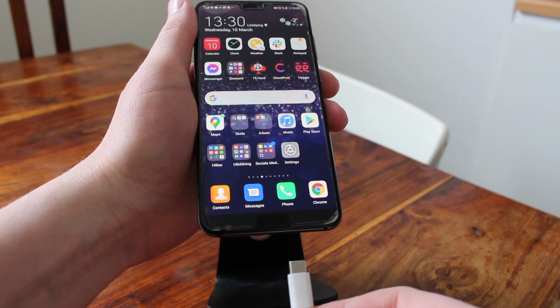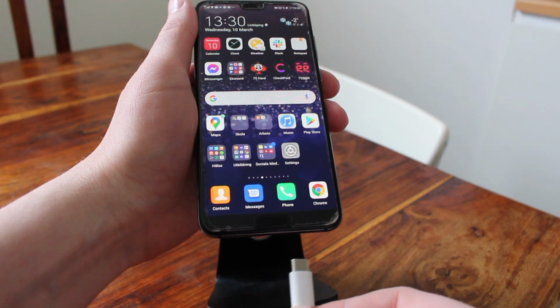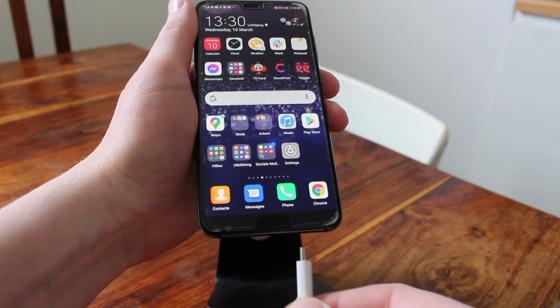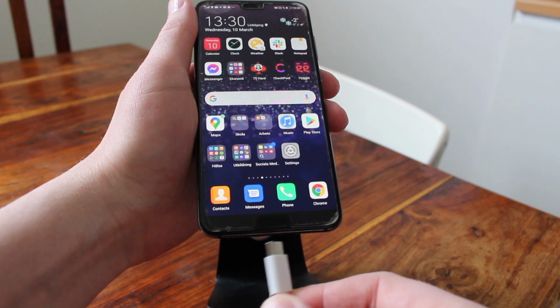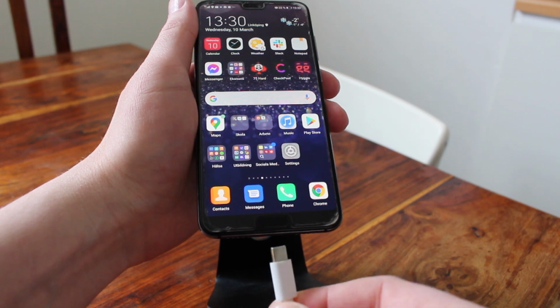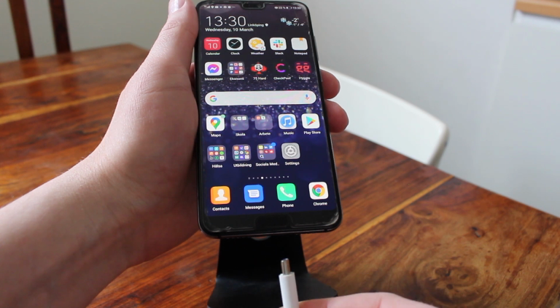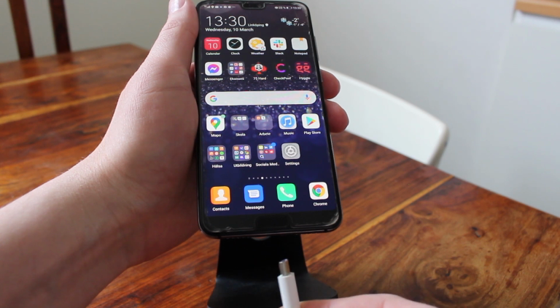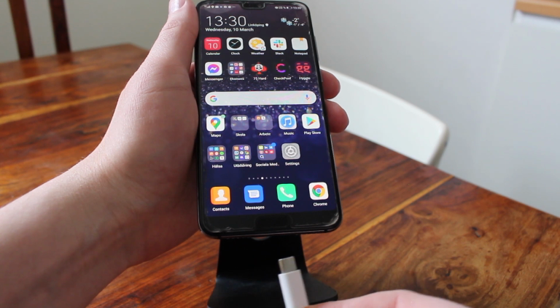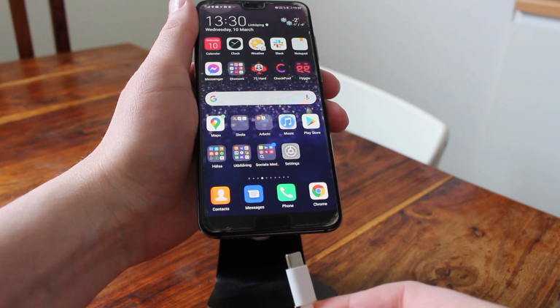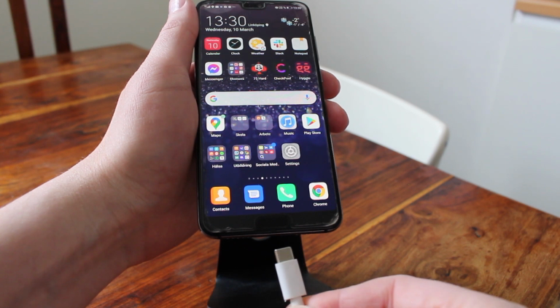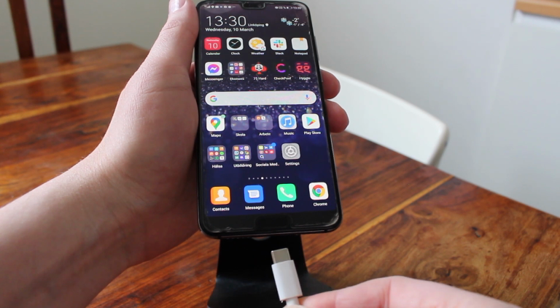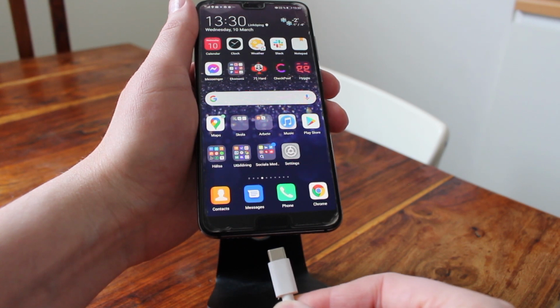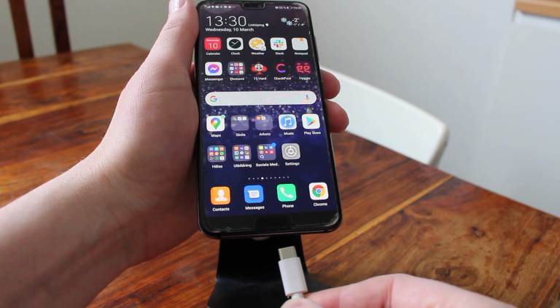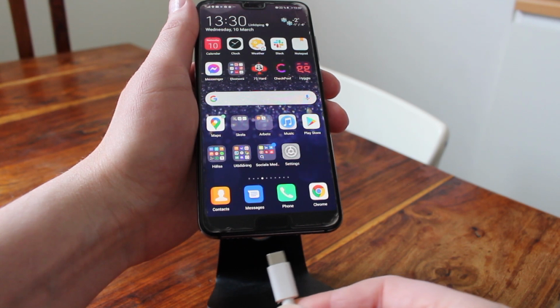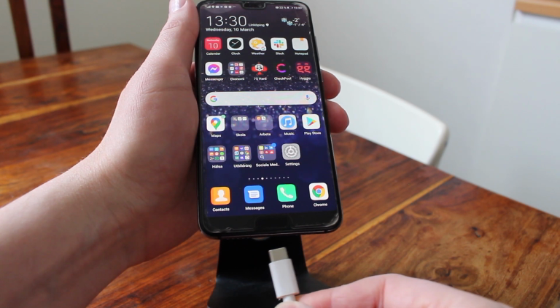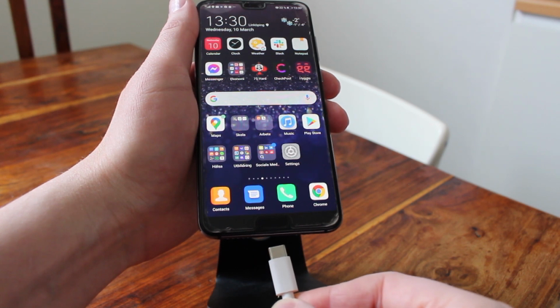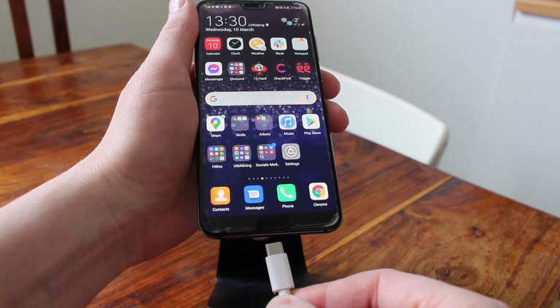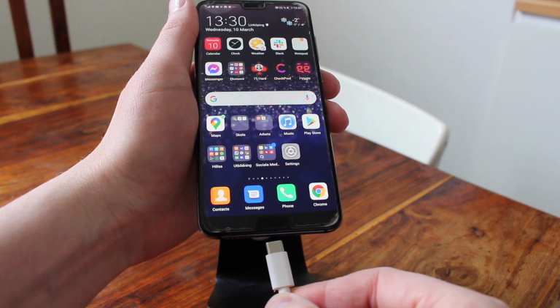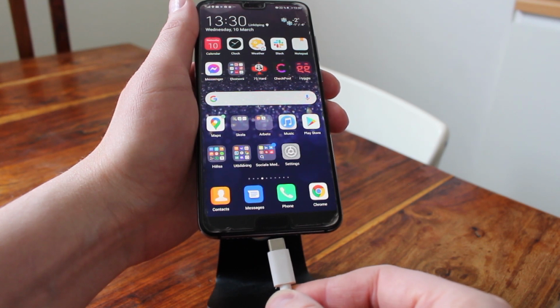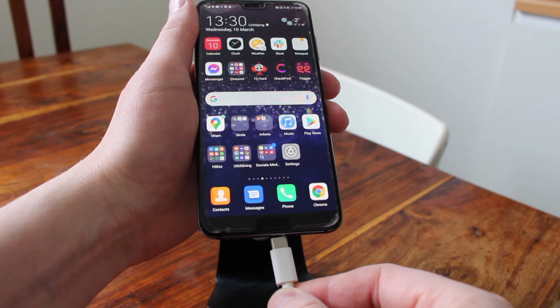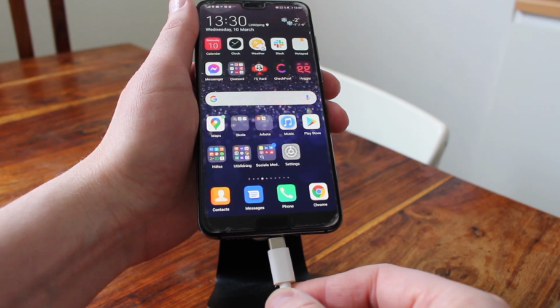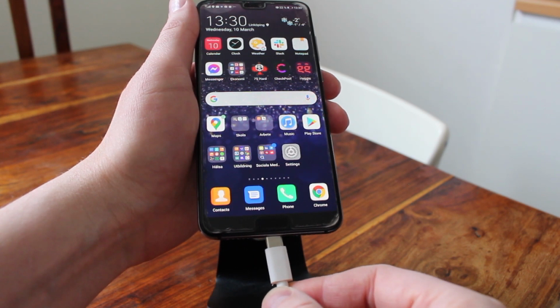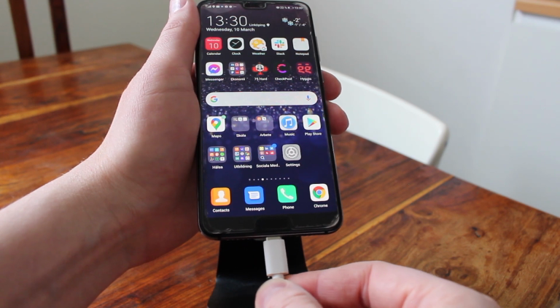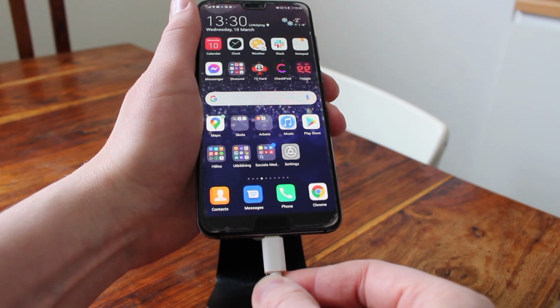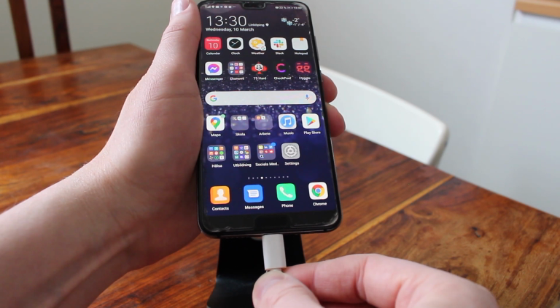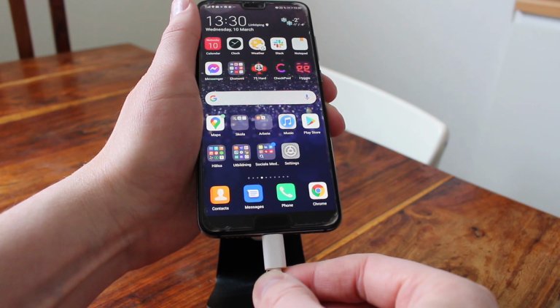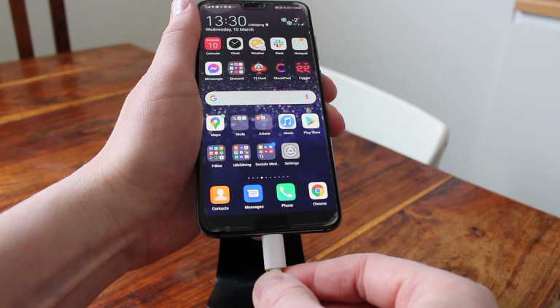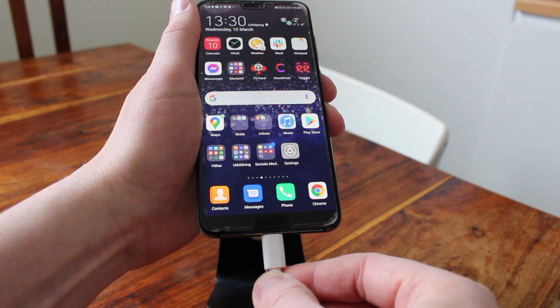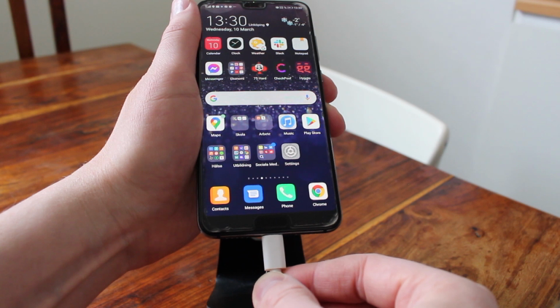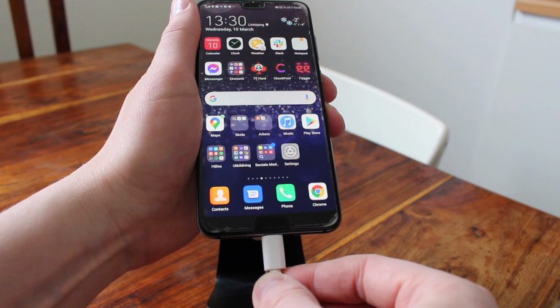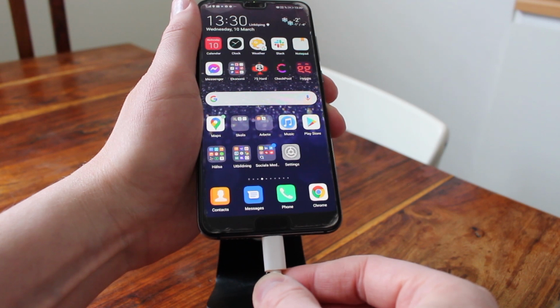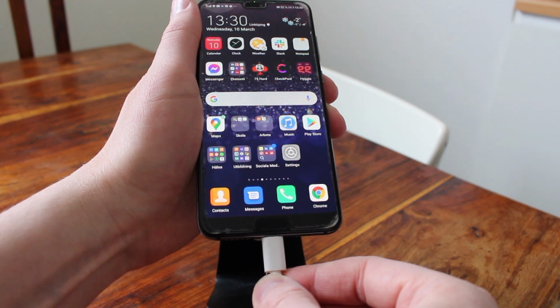In this video, how to change your charging sound on Android in 2021. Let's do this.